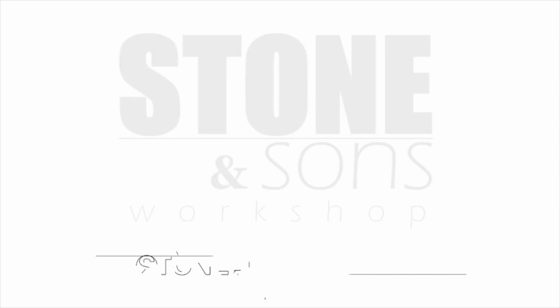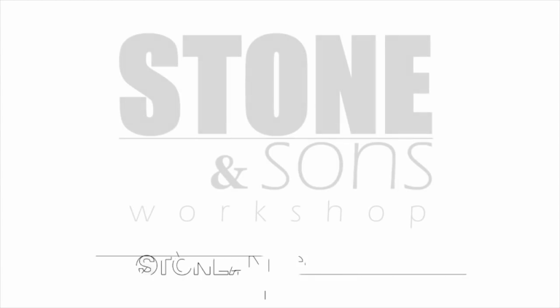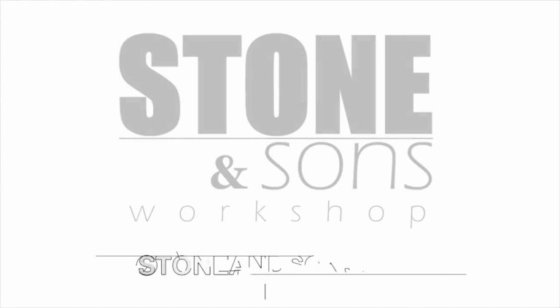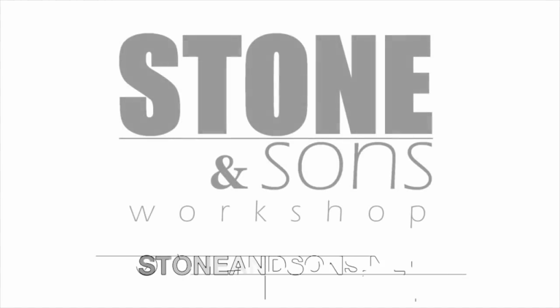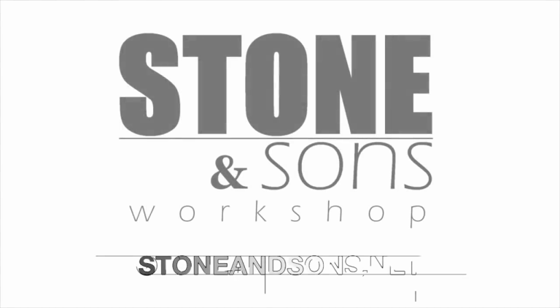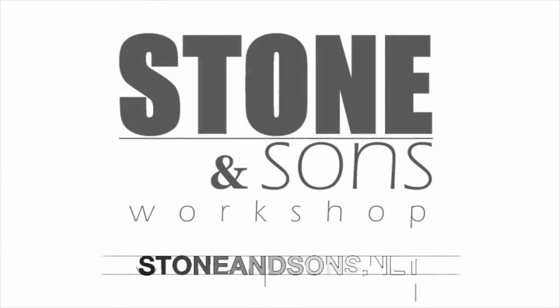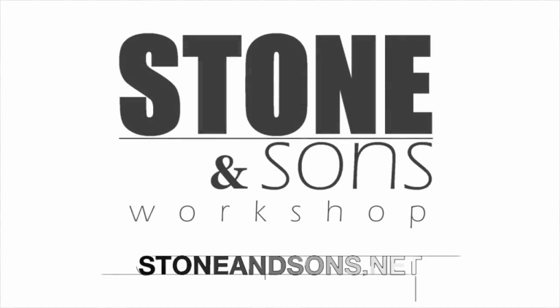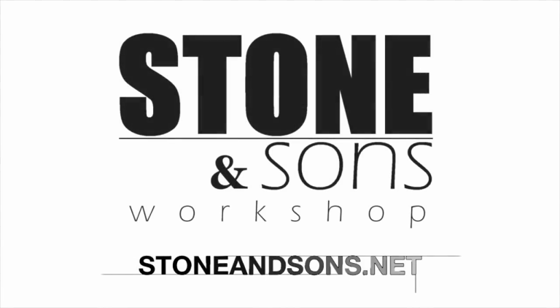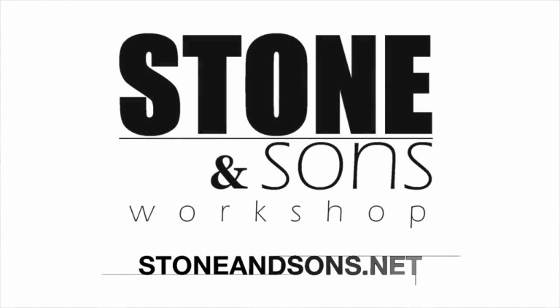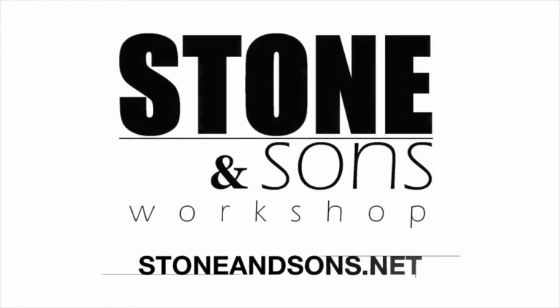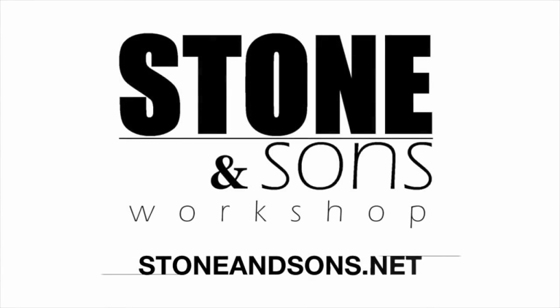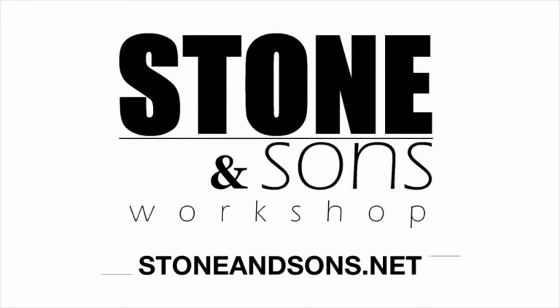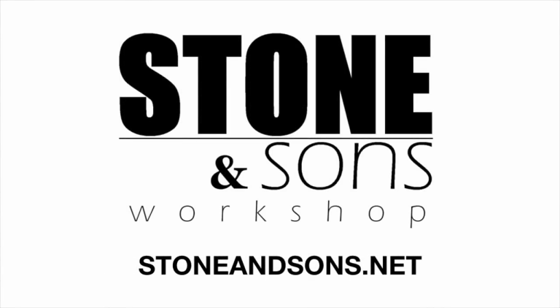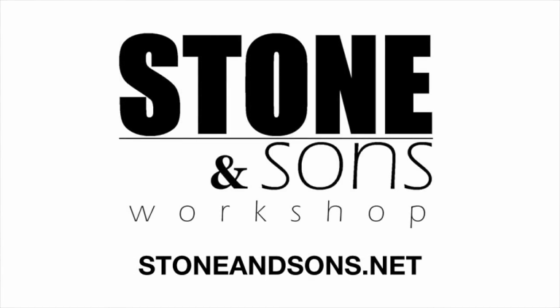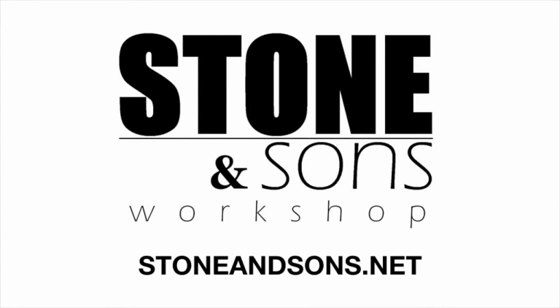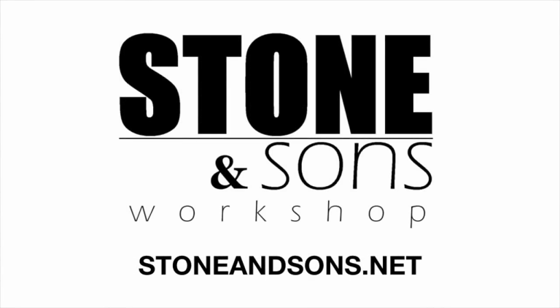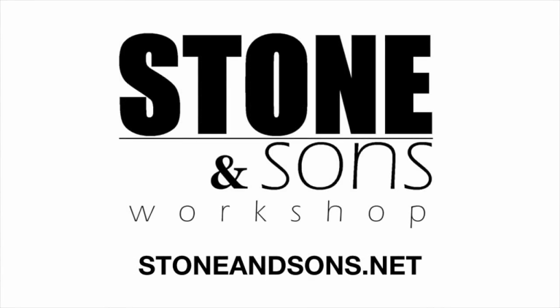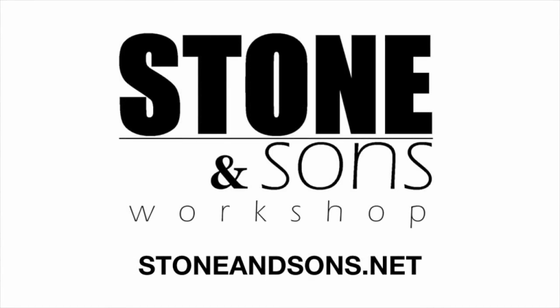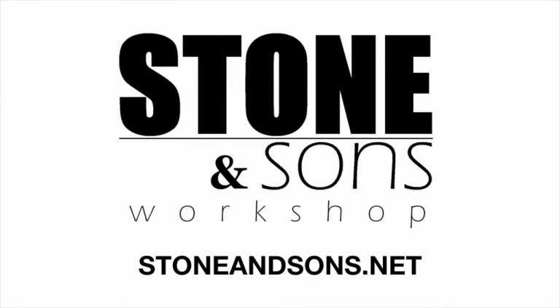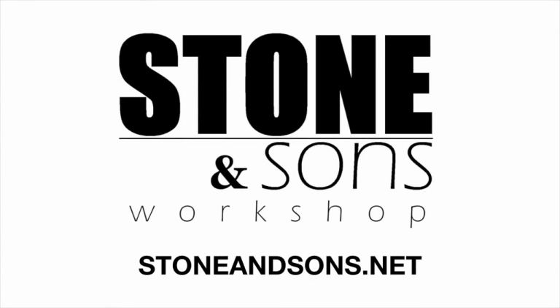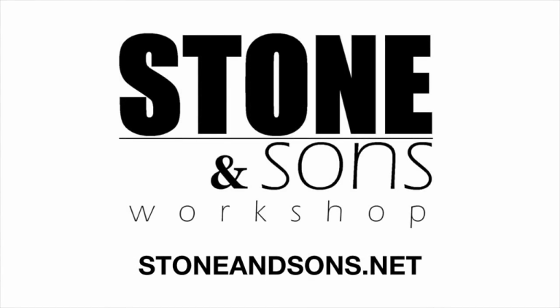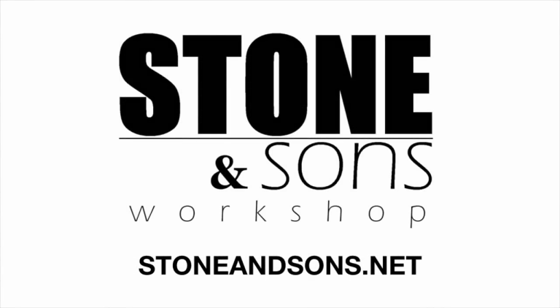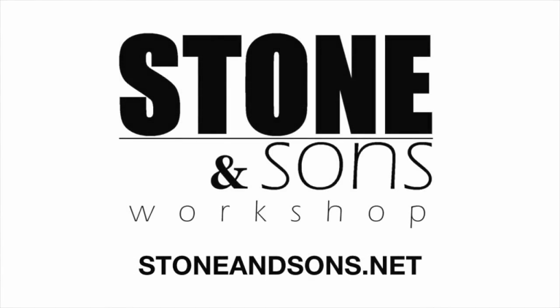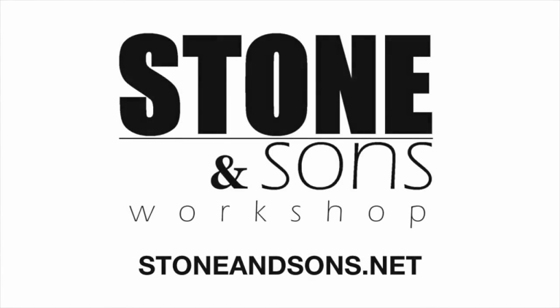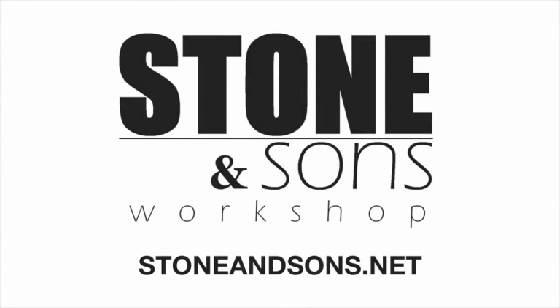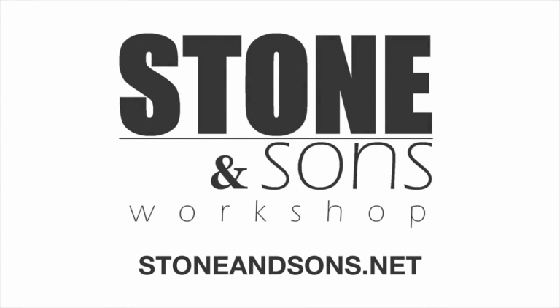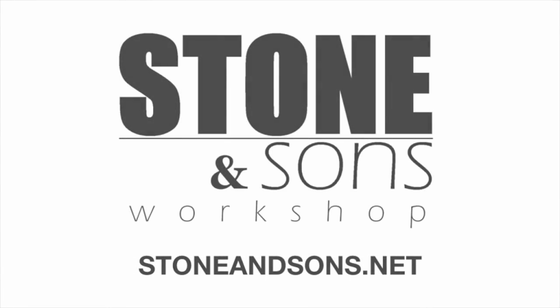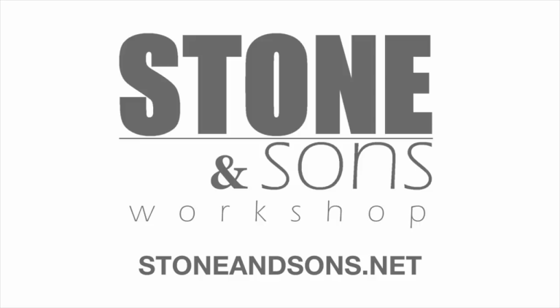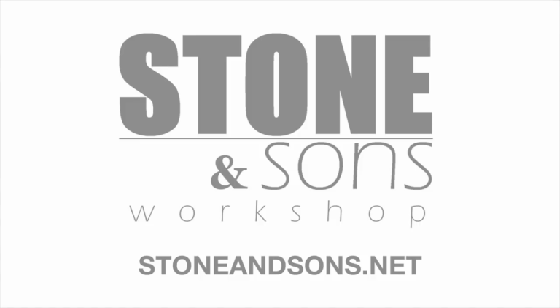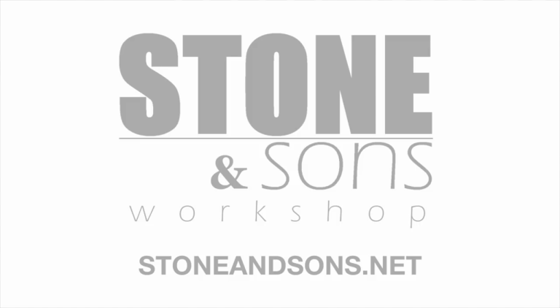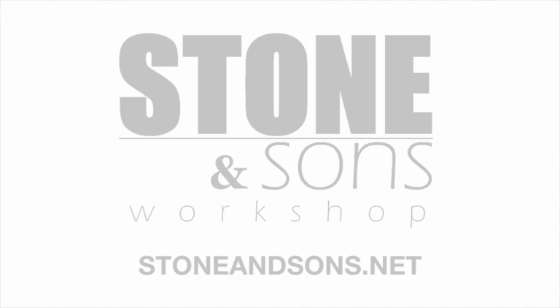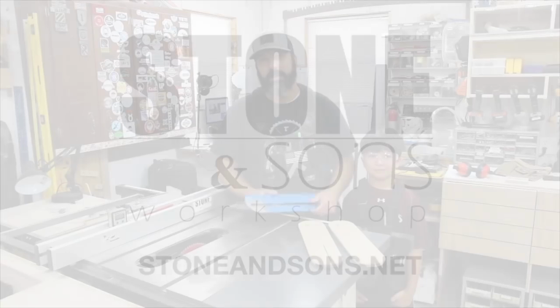Be sure to visit our website at stoneandsons.net for more details on all of our projects, including plans.